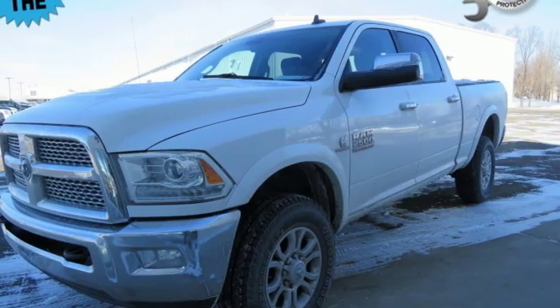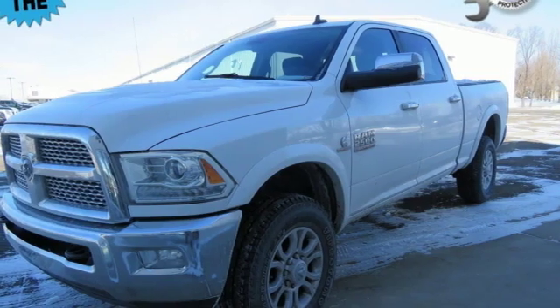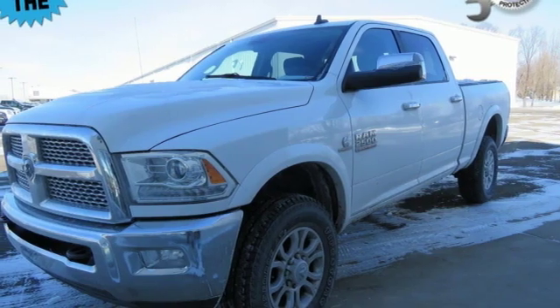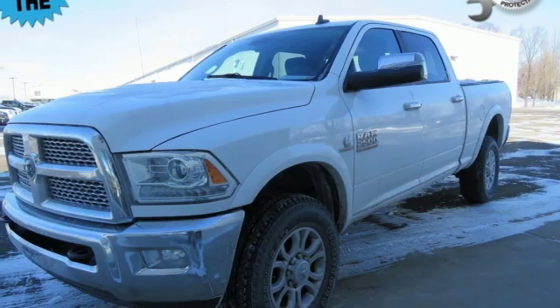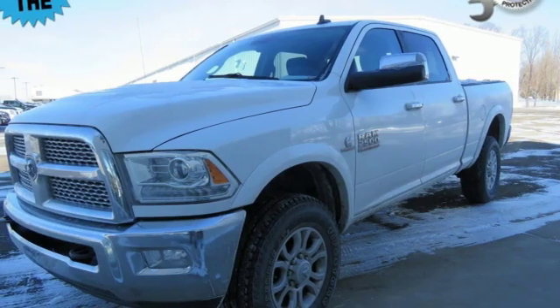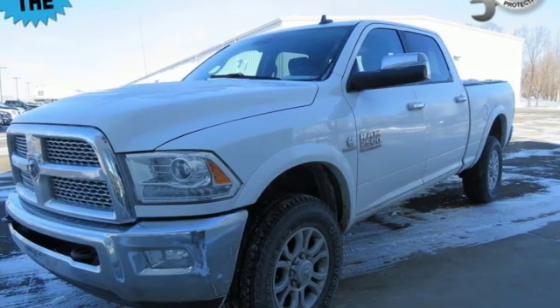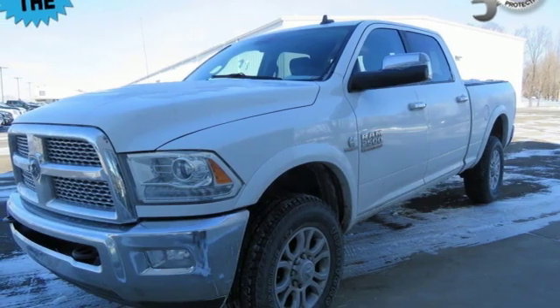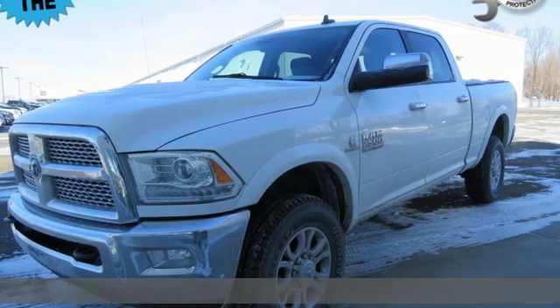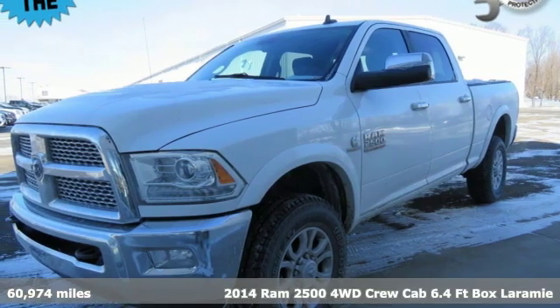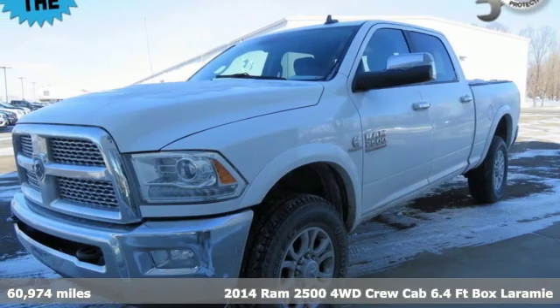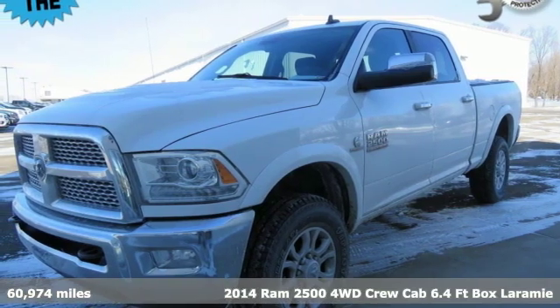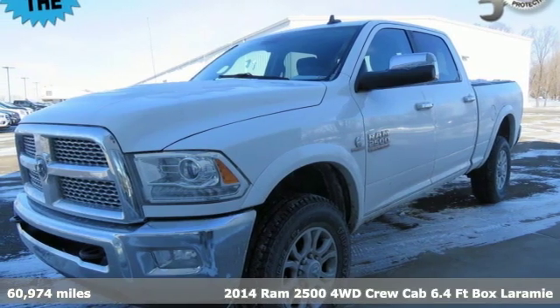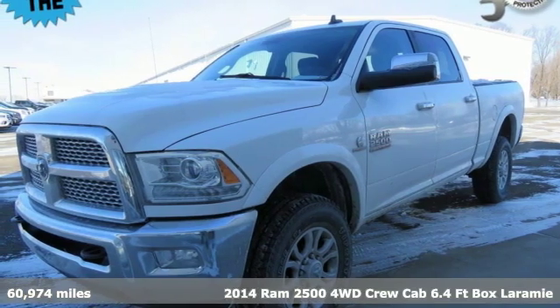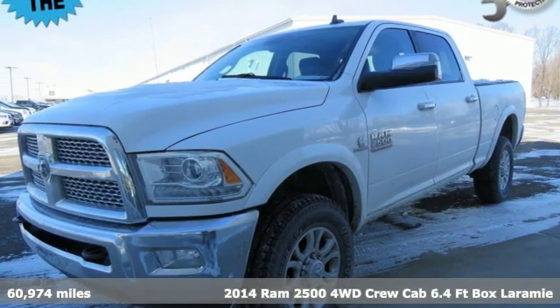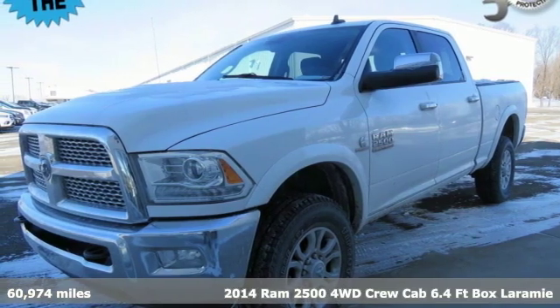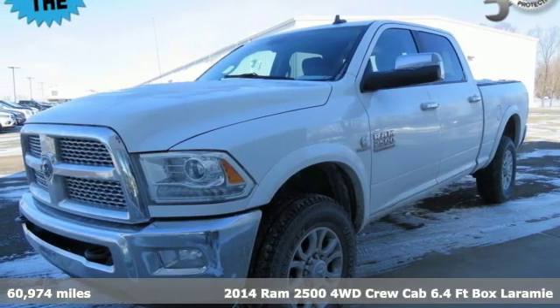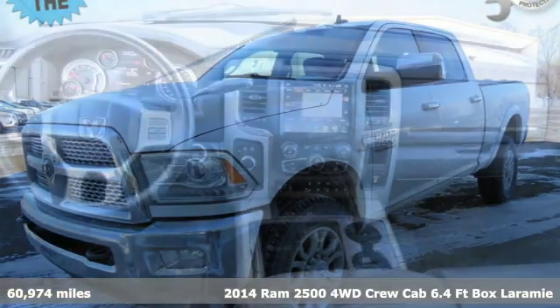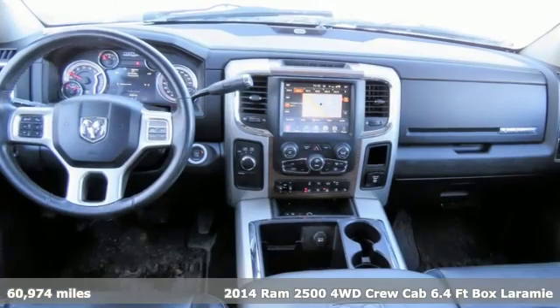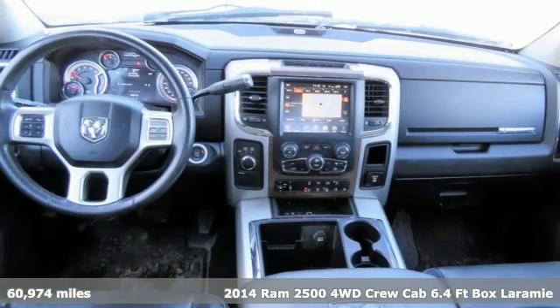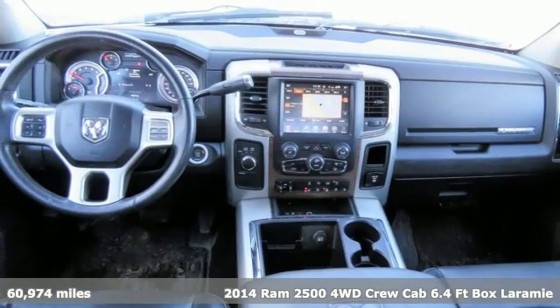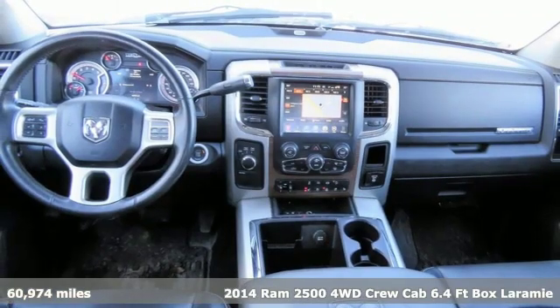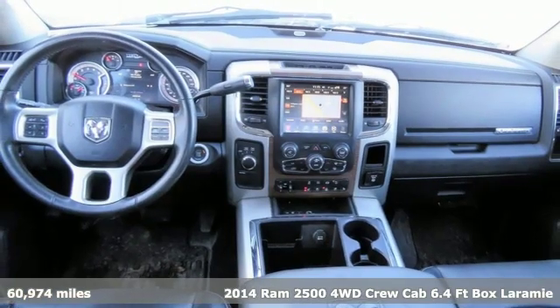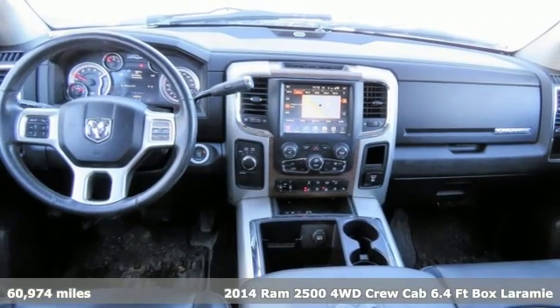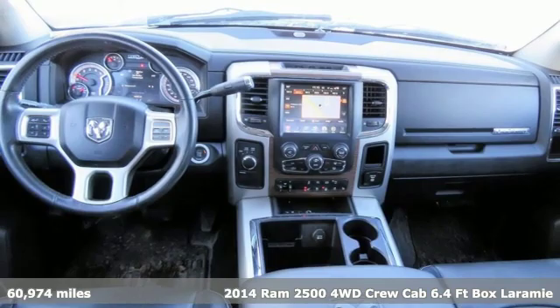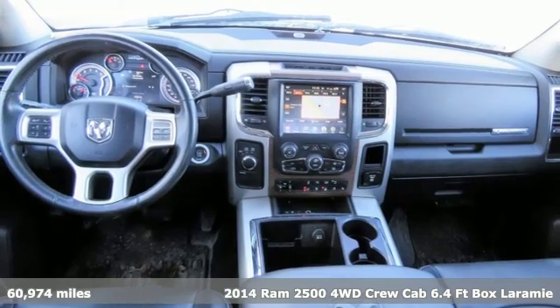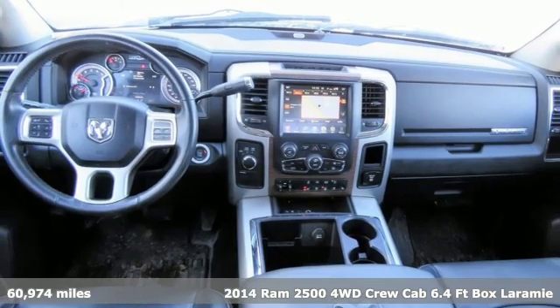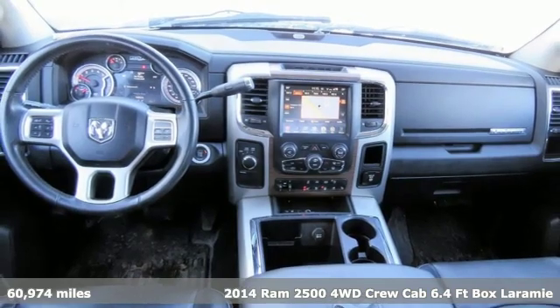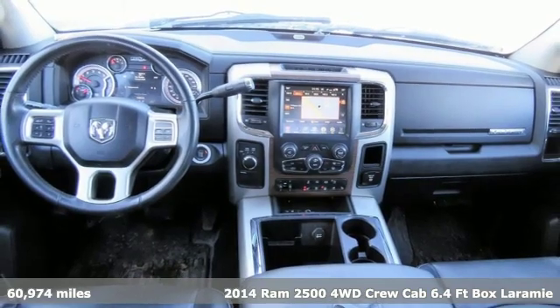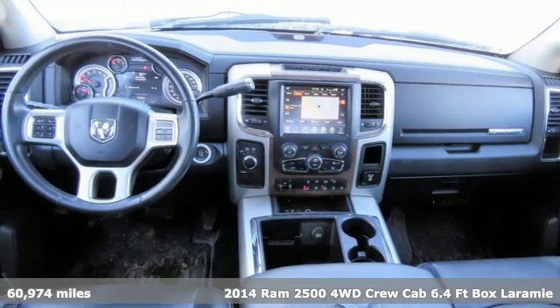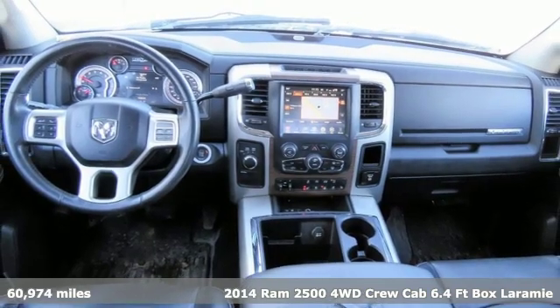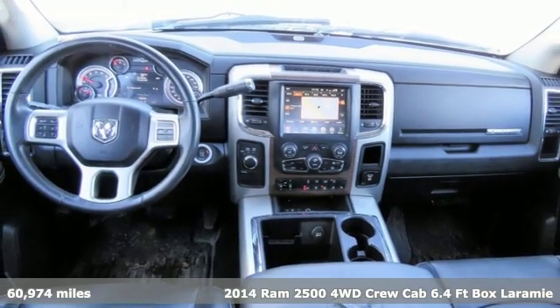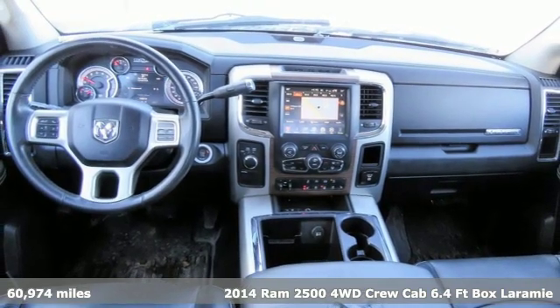Here's a 2014 Ram 2500. When you need to grab life by the horns, you need a Ram.